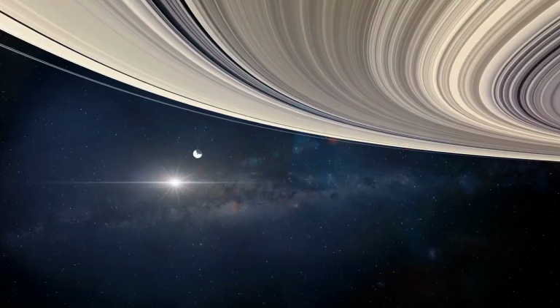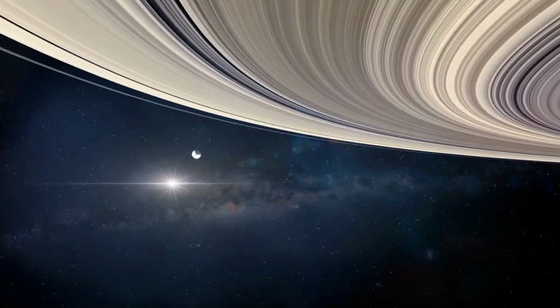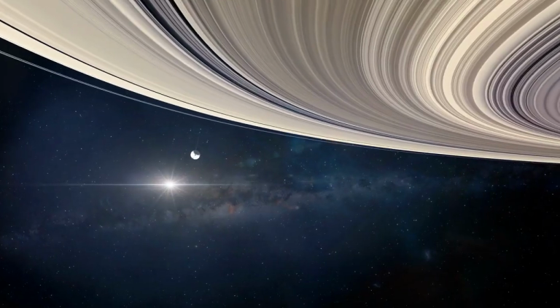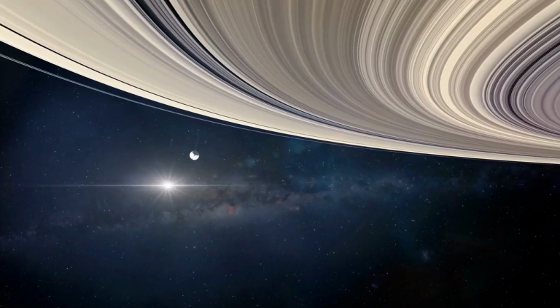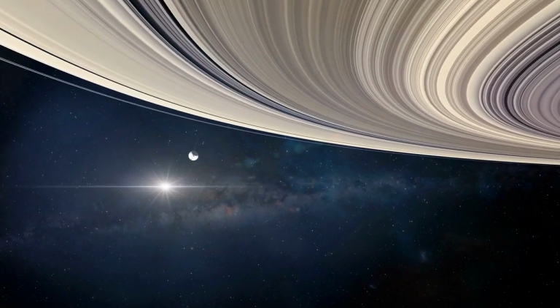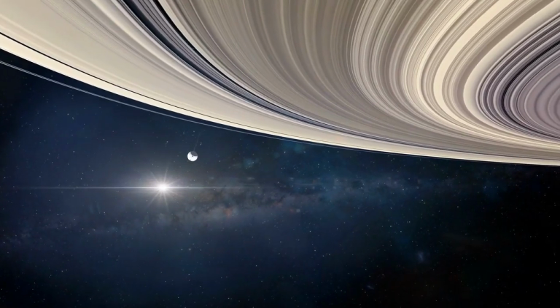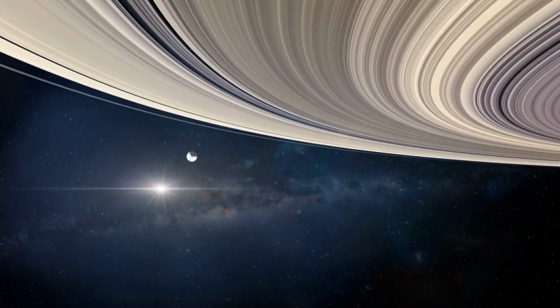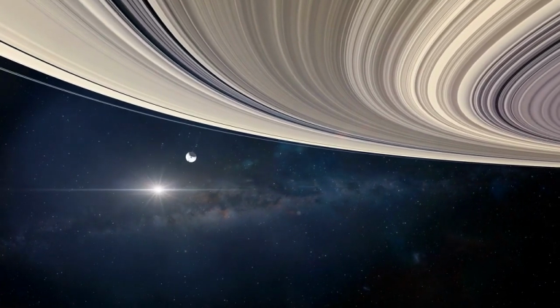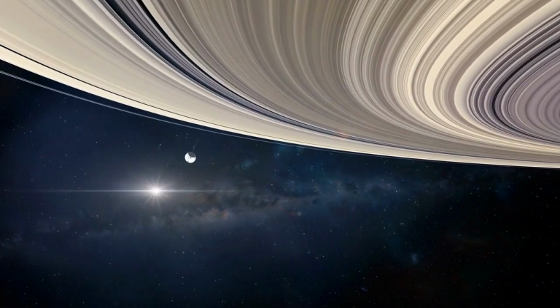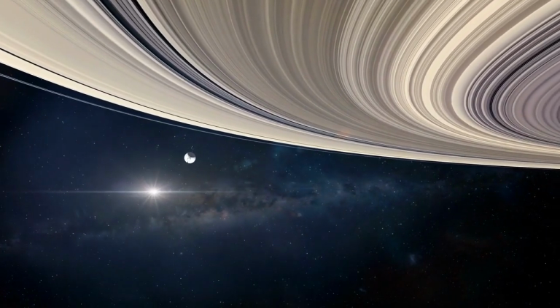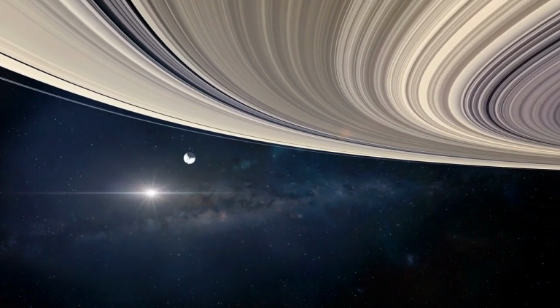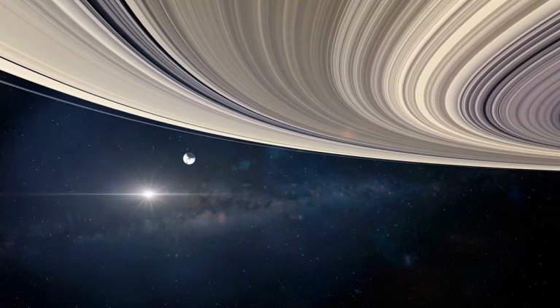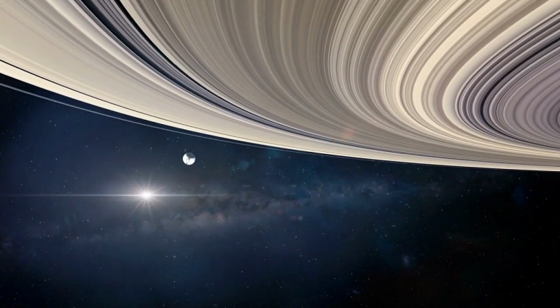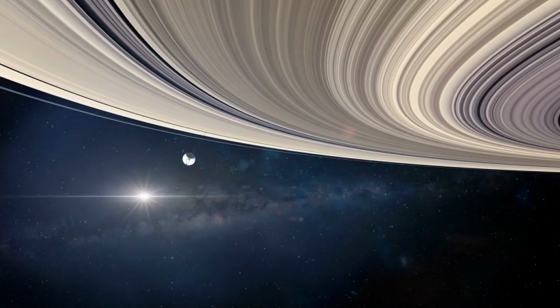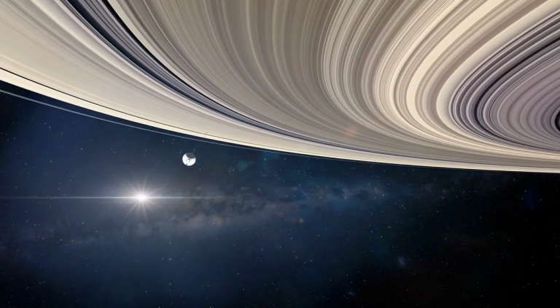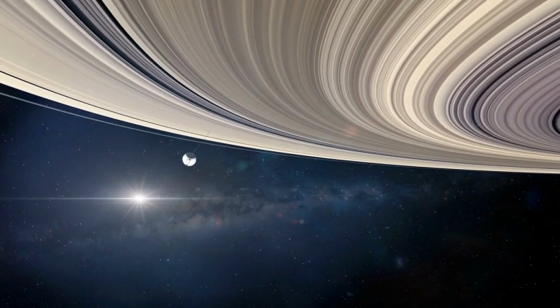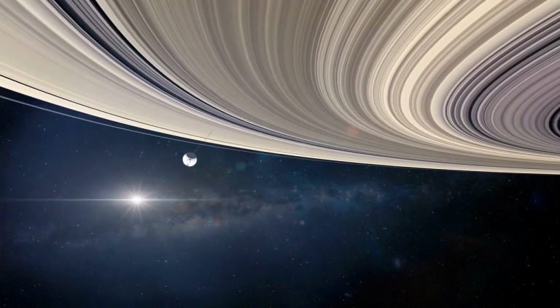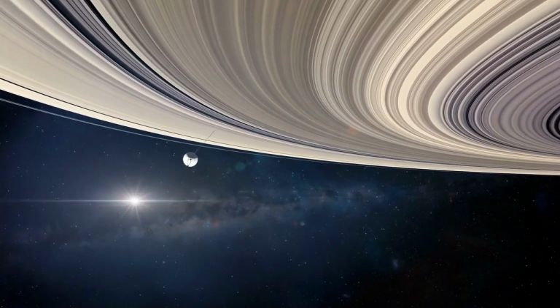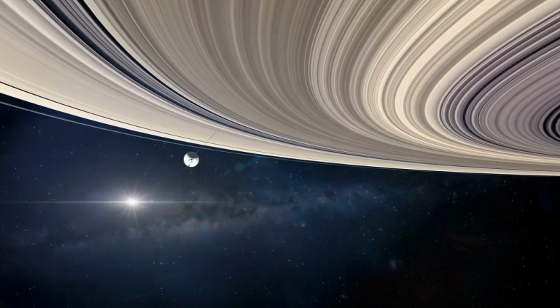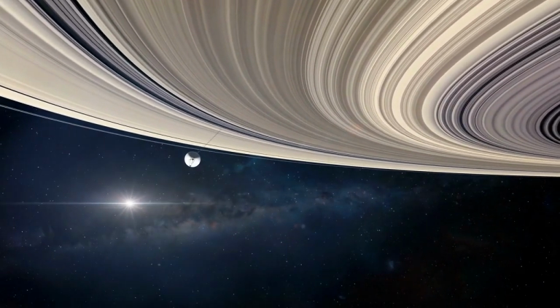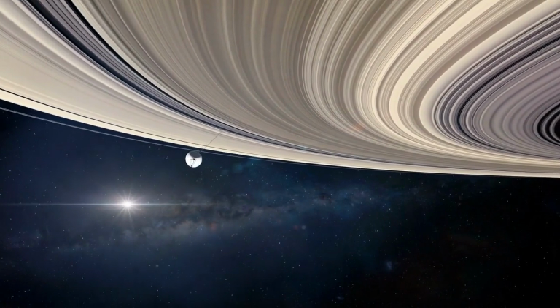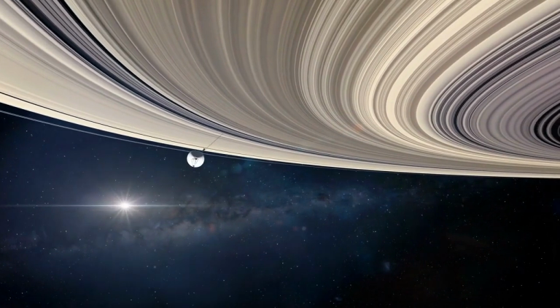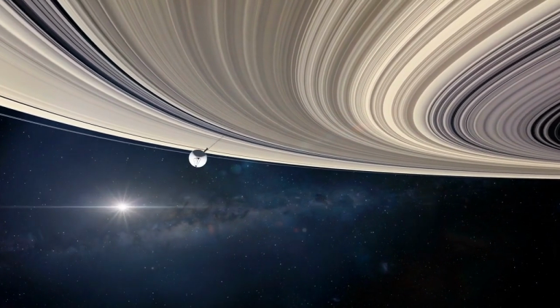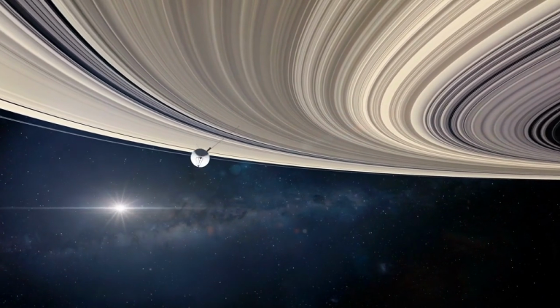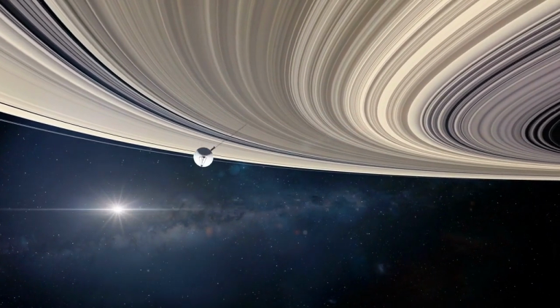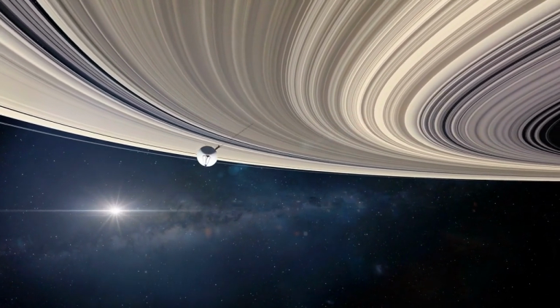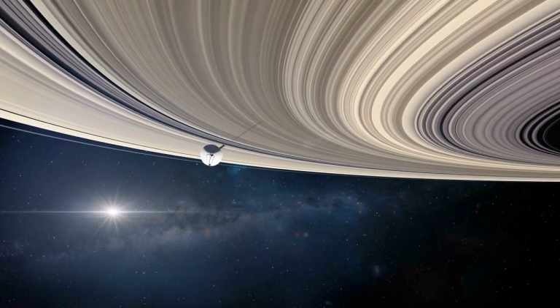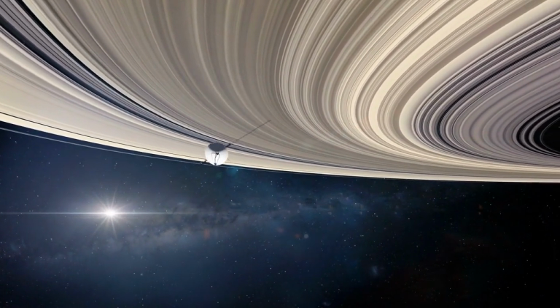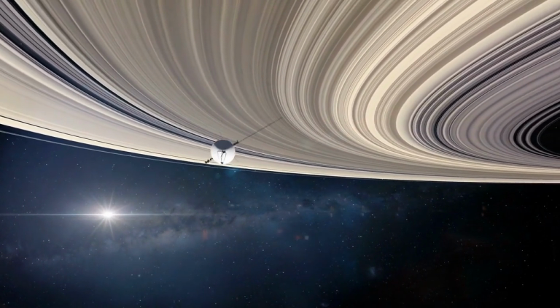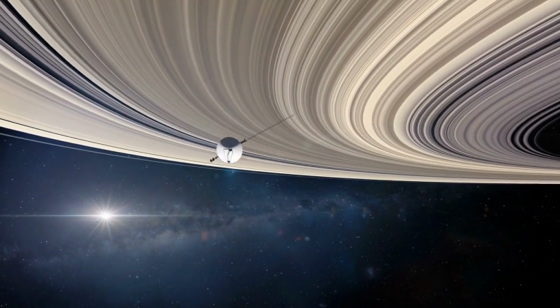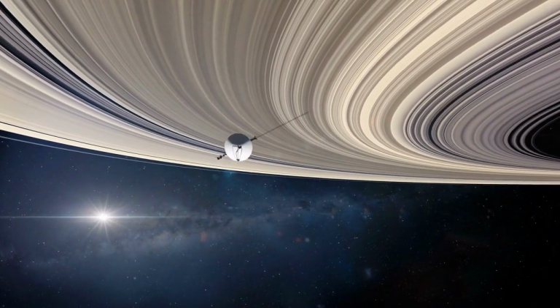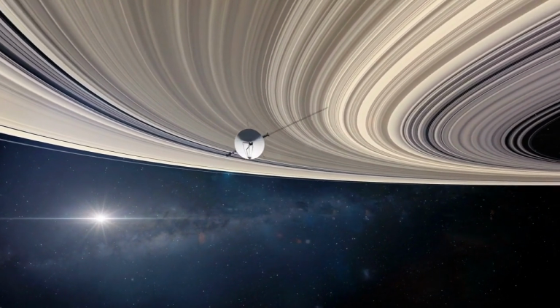After its monumental journey at Jupiter, Voyager 1 continued its quest, setting its sights on the ringed beauty, Saturn.